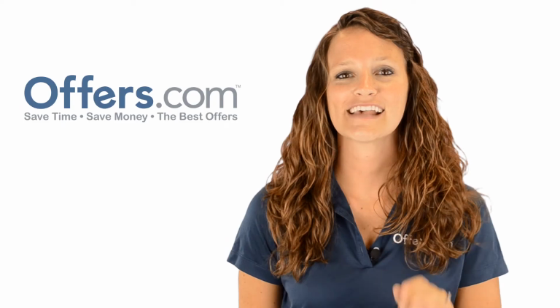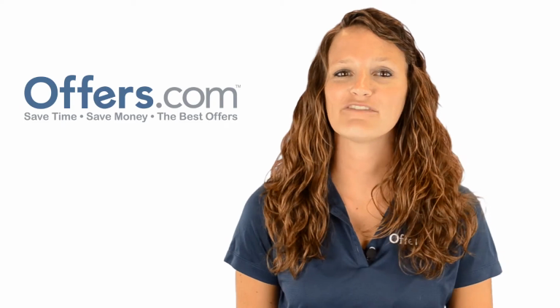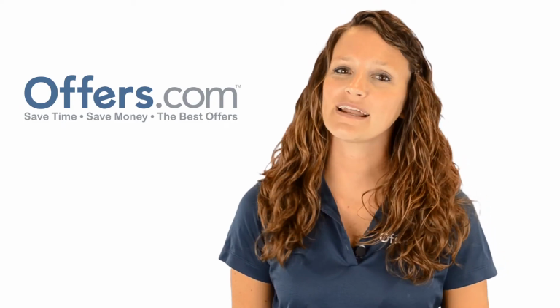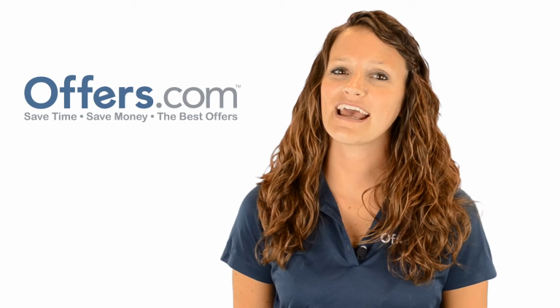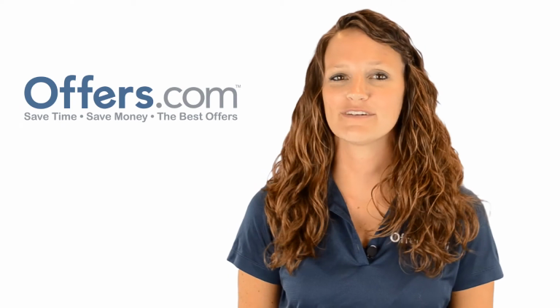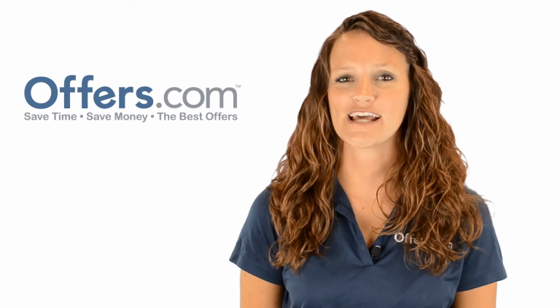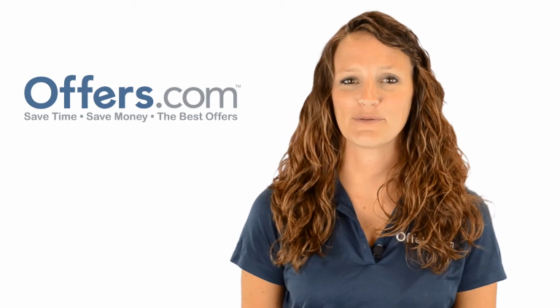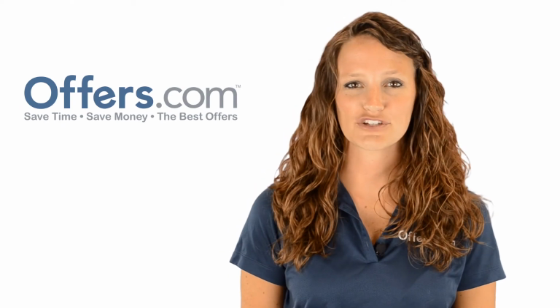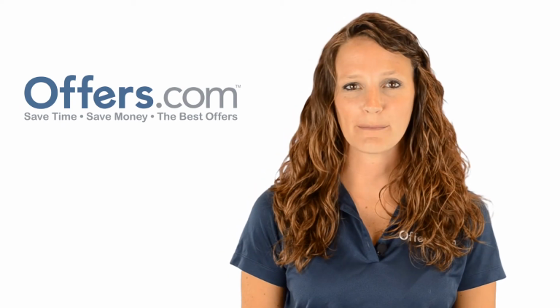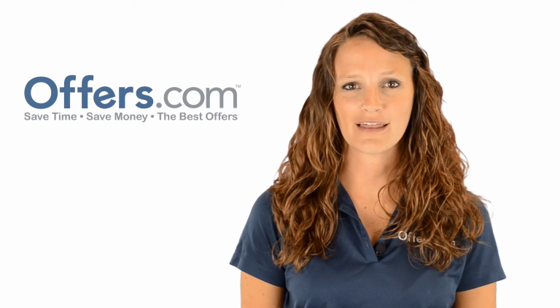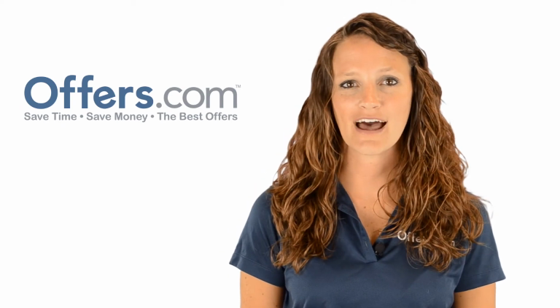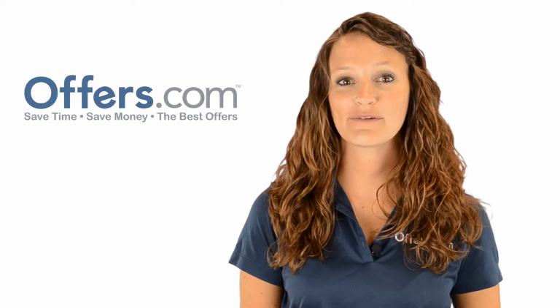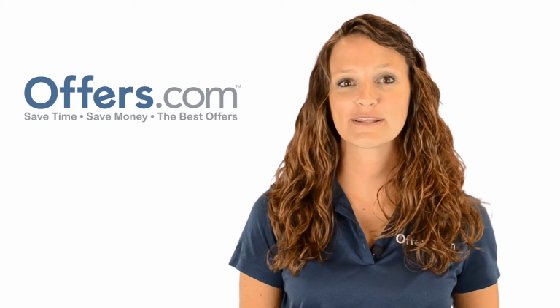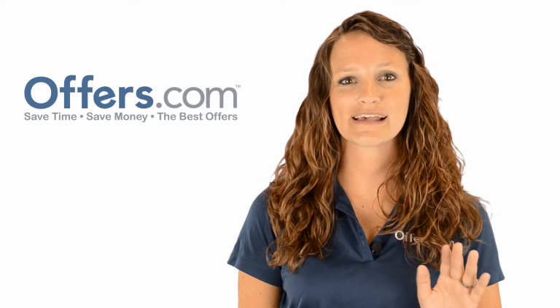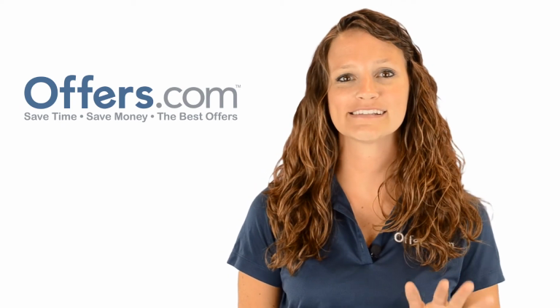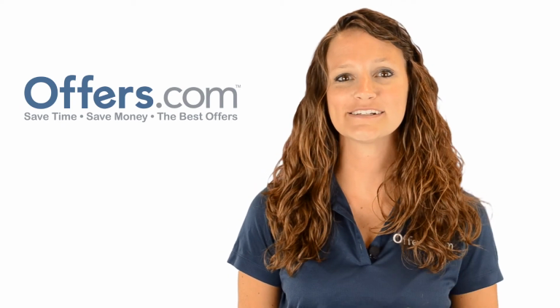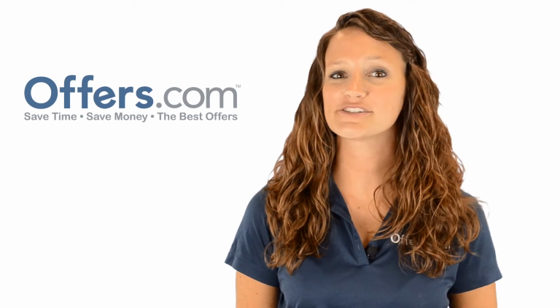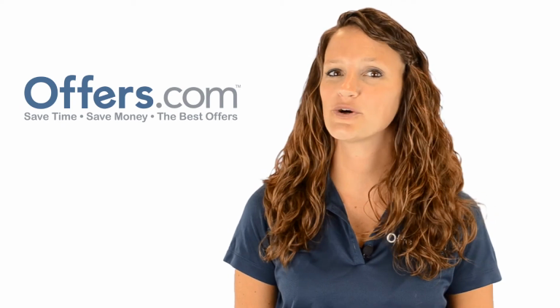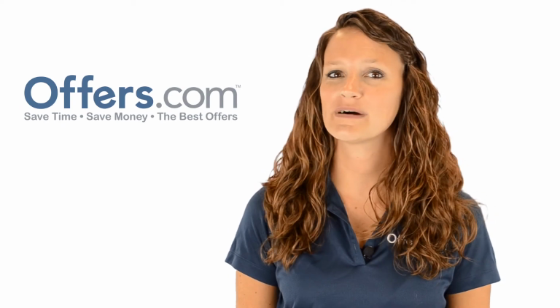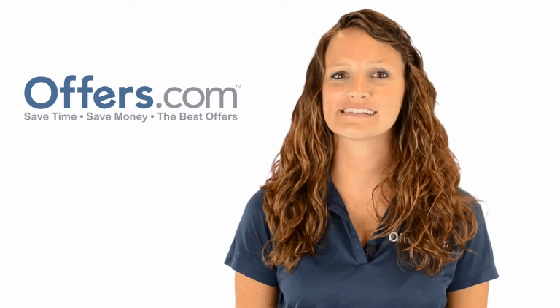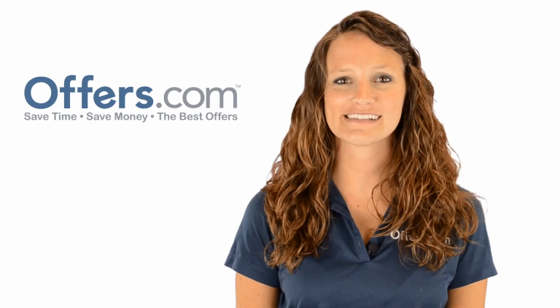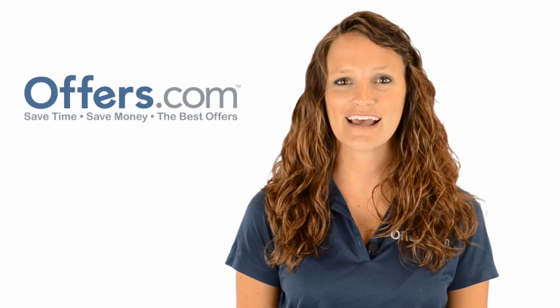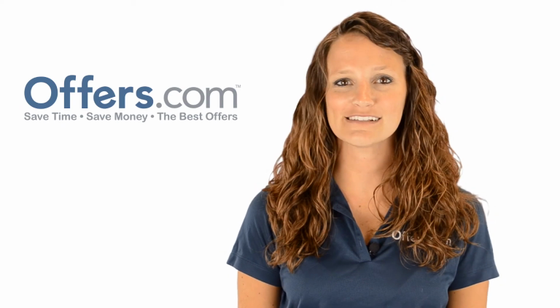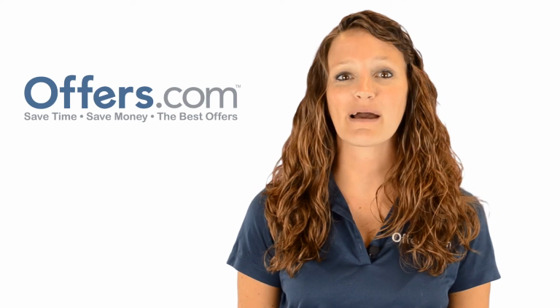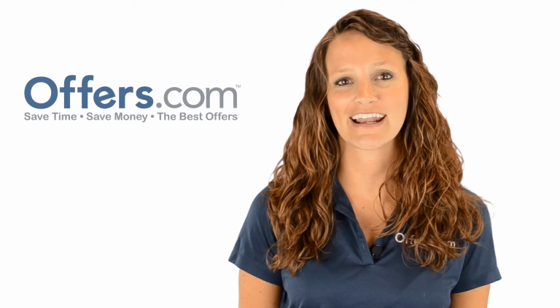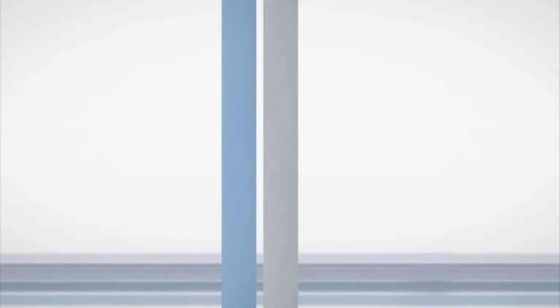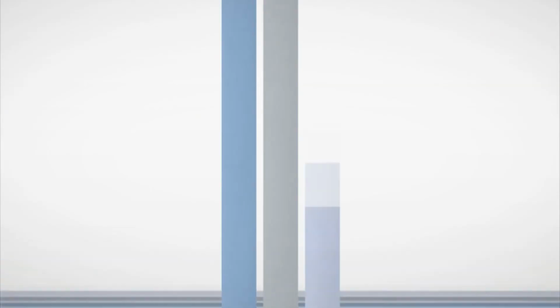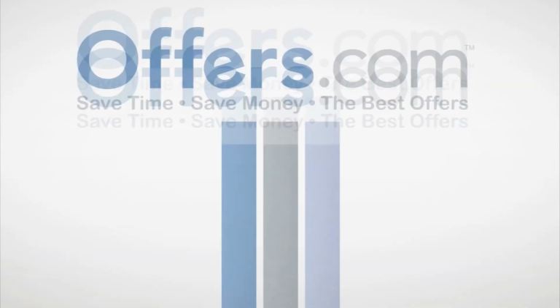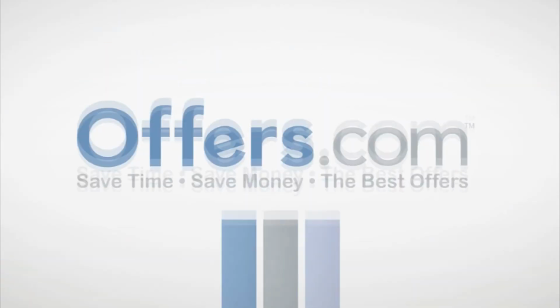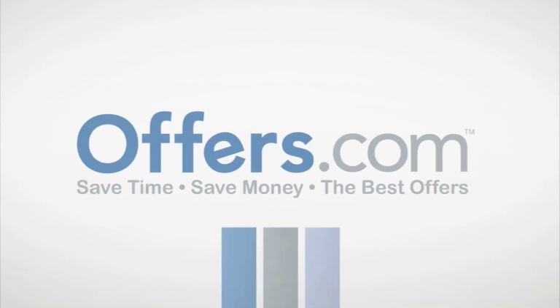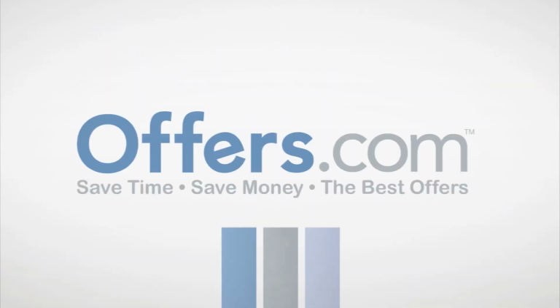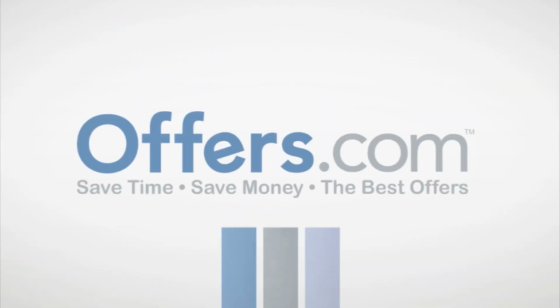Save money every time you shop online with the best deals, coupons, and sales by heading to Offers.com.